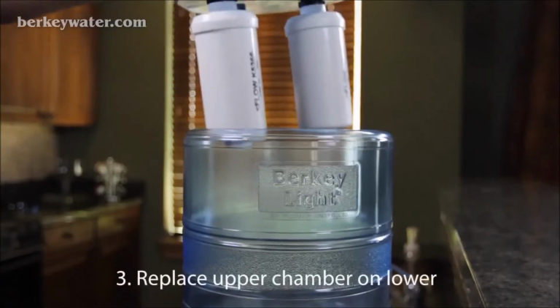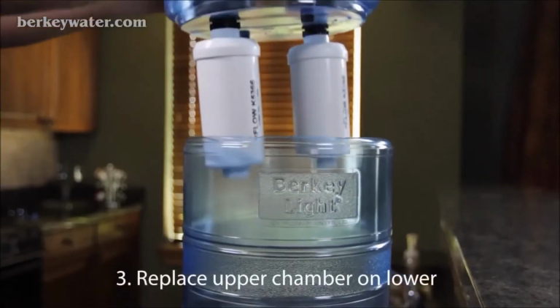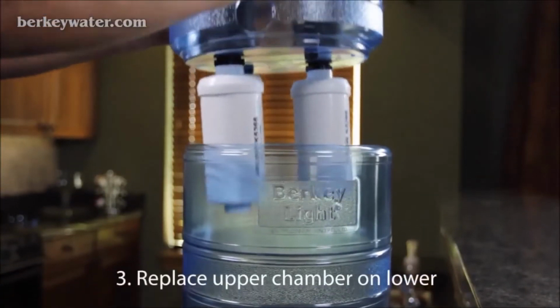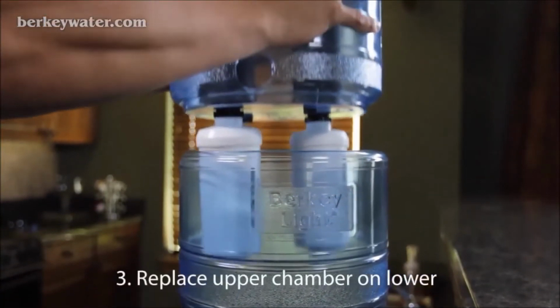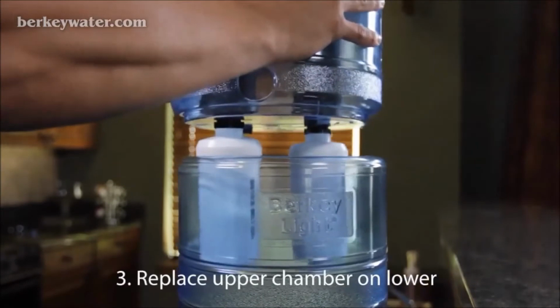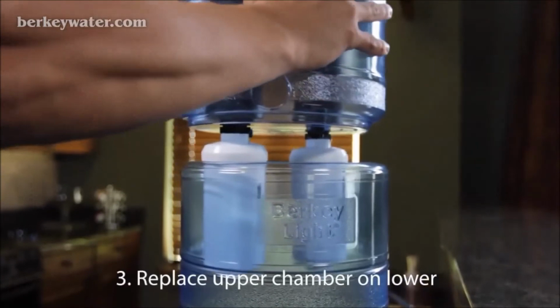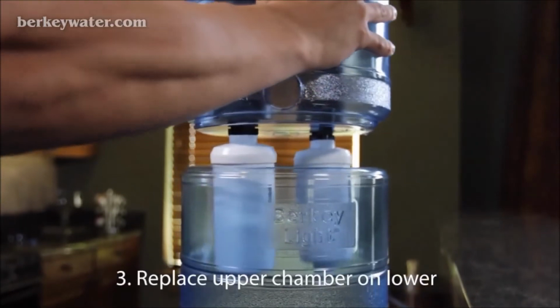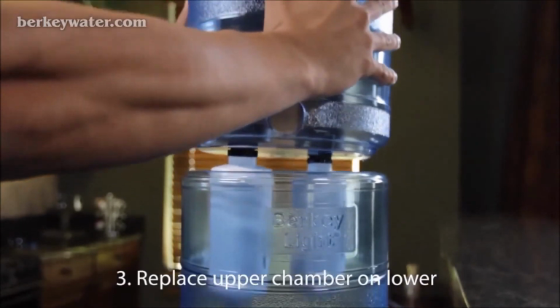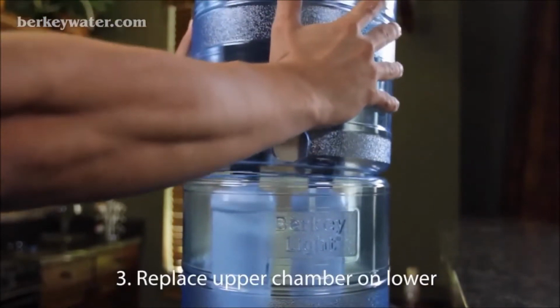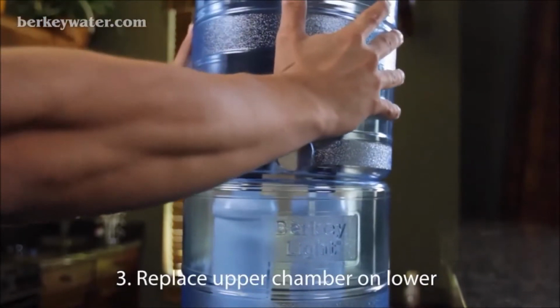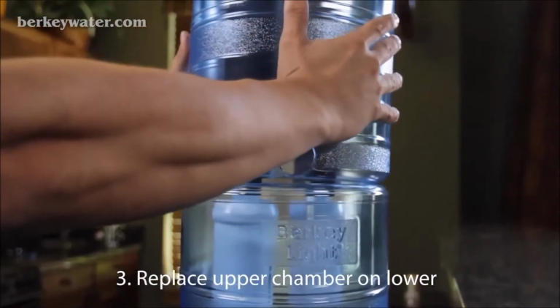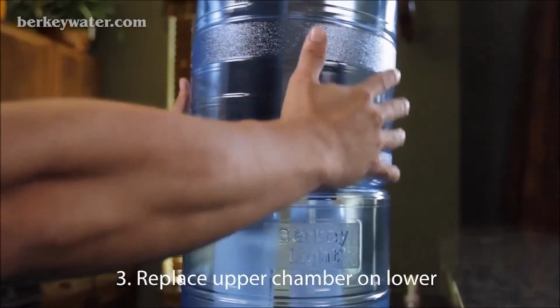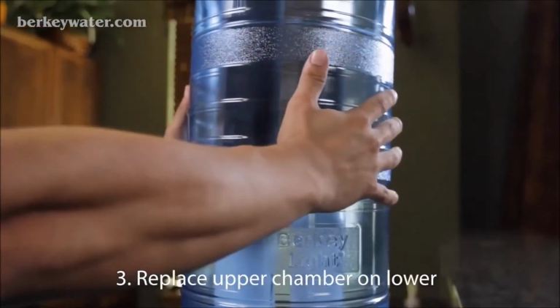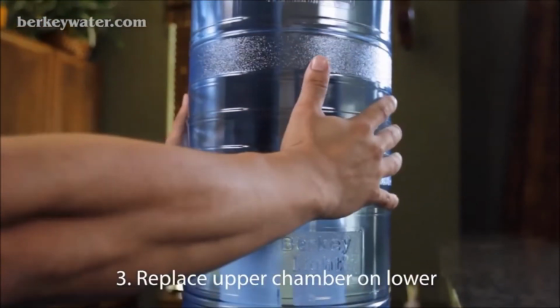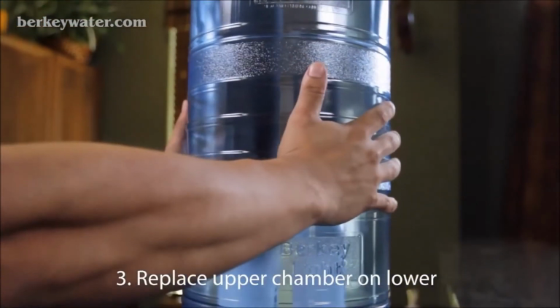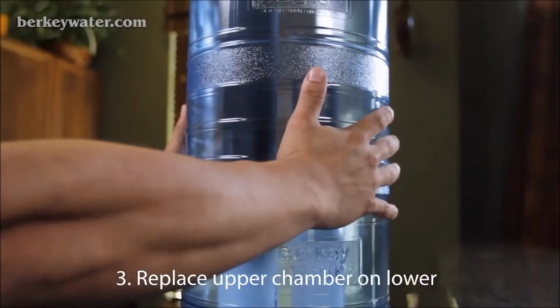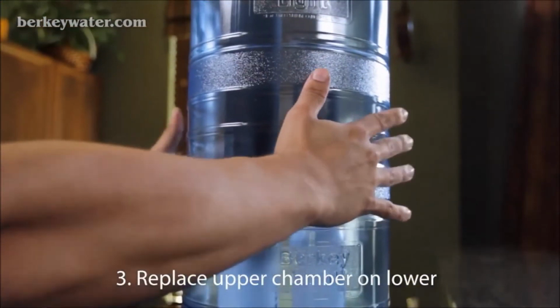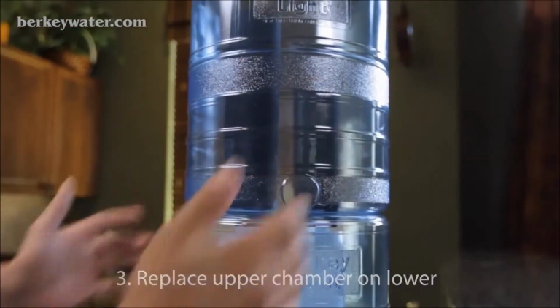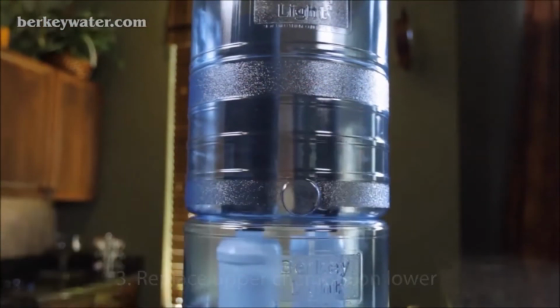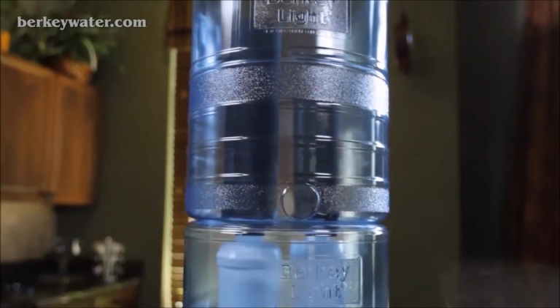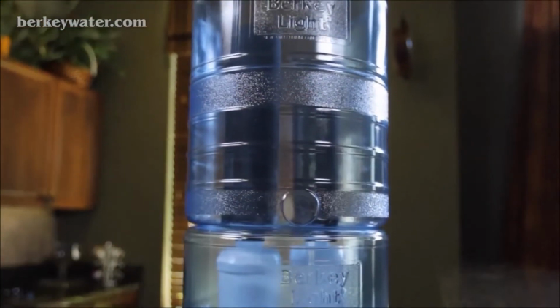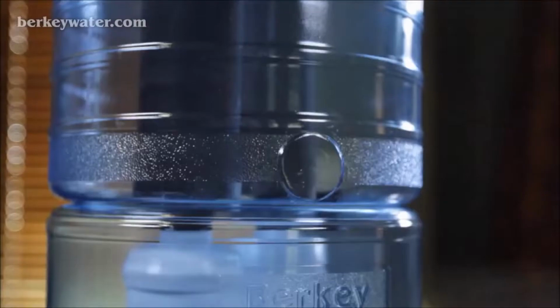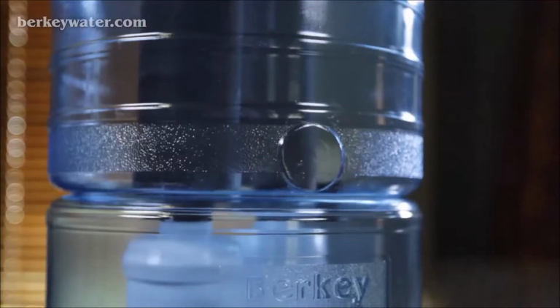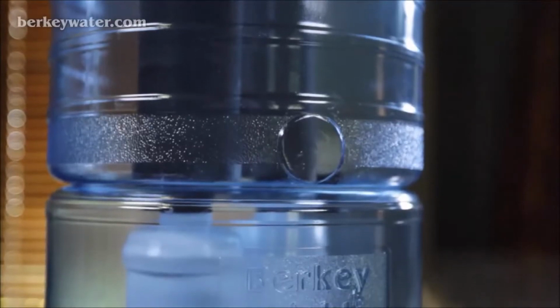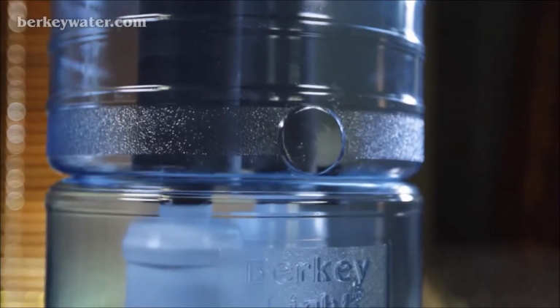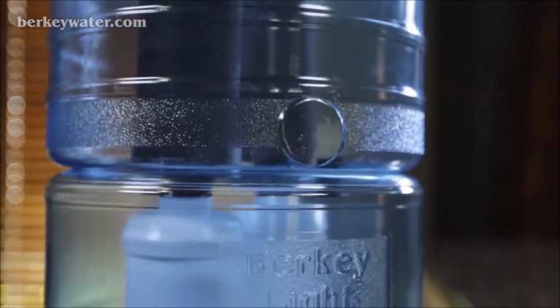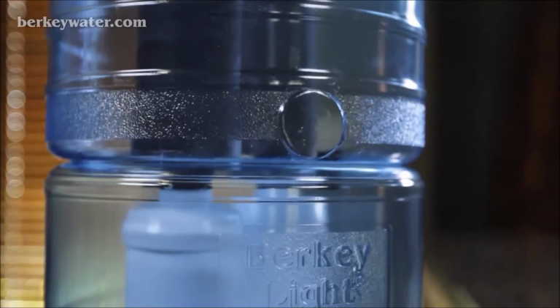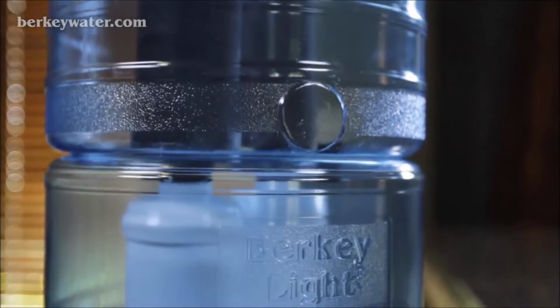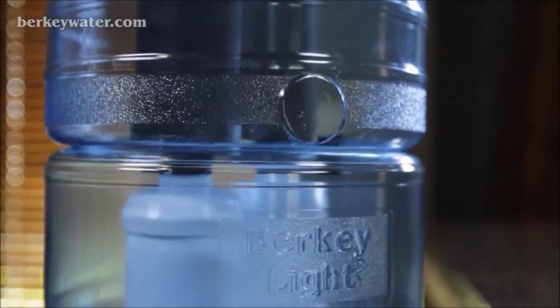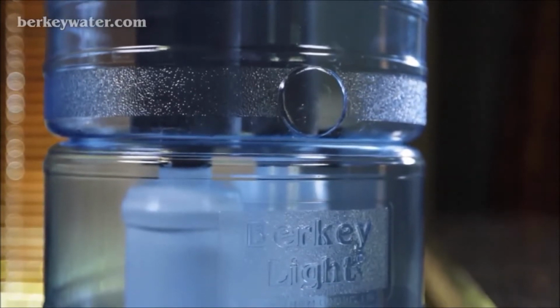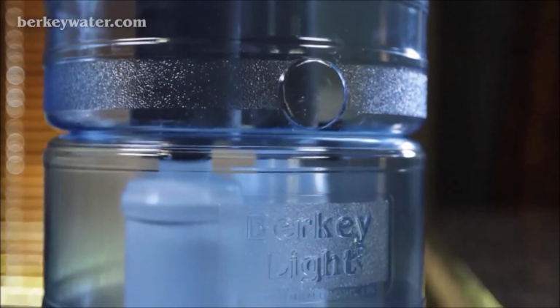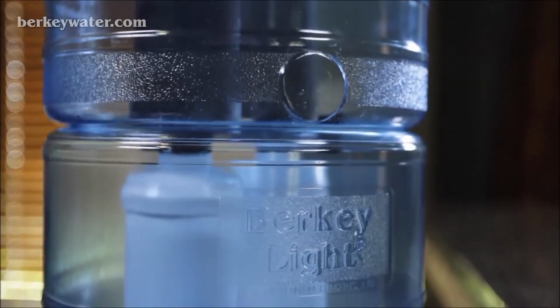Carefully replace the upper chamber onto the lower chamber. The post filters should now be hanging in the lower chamber of your unit.